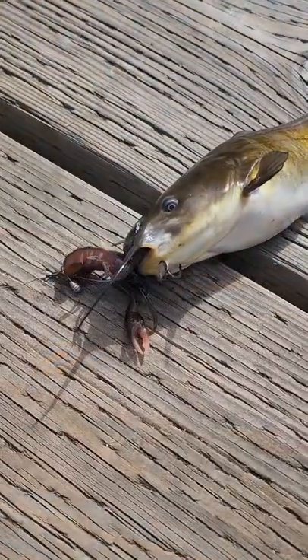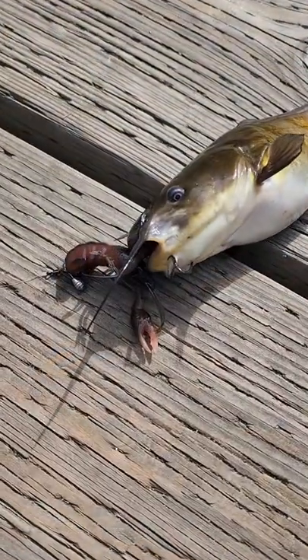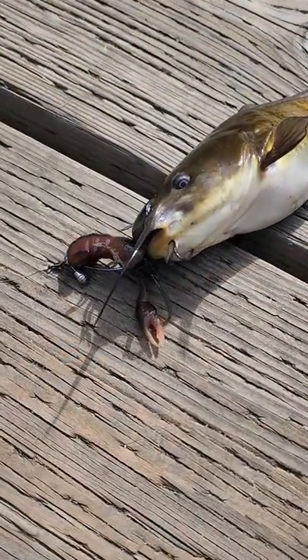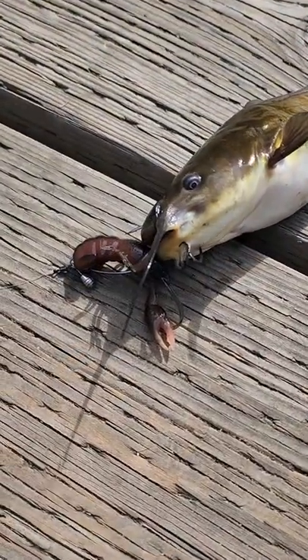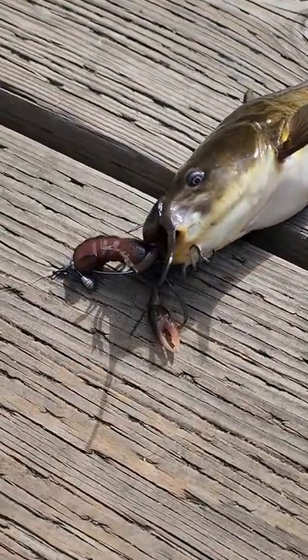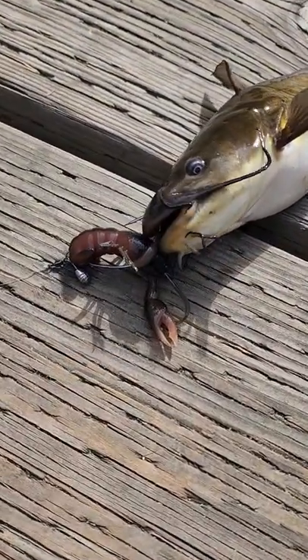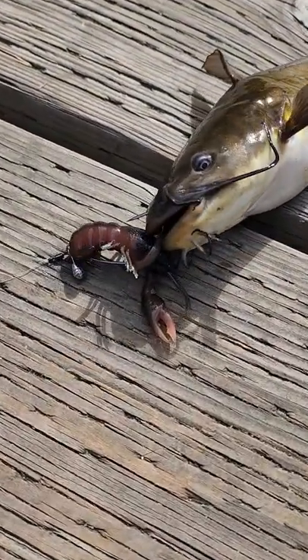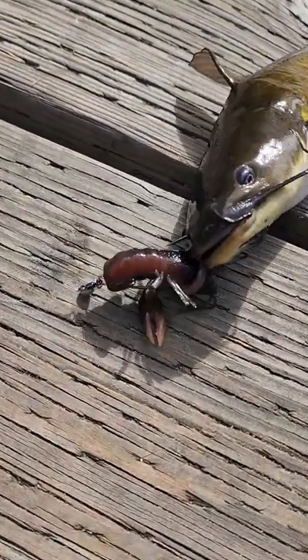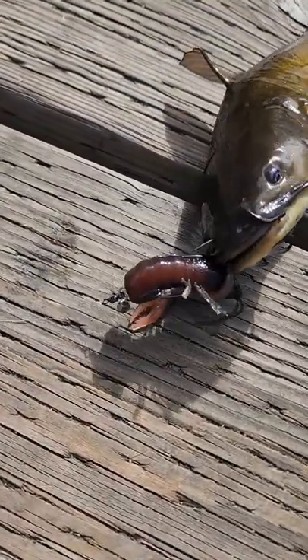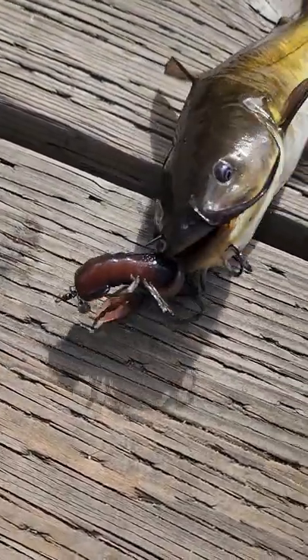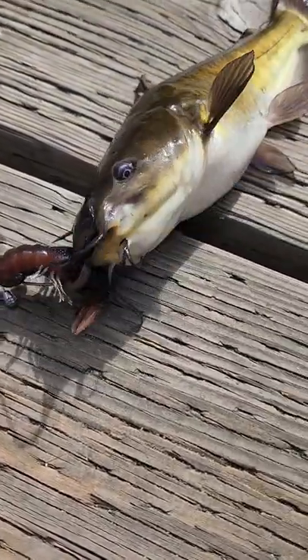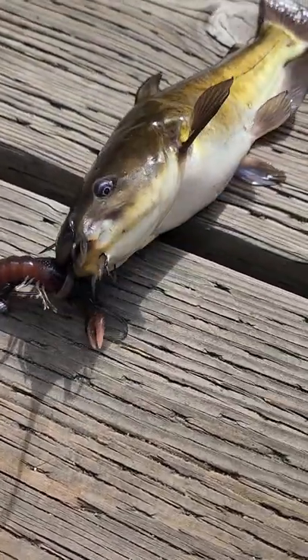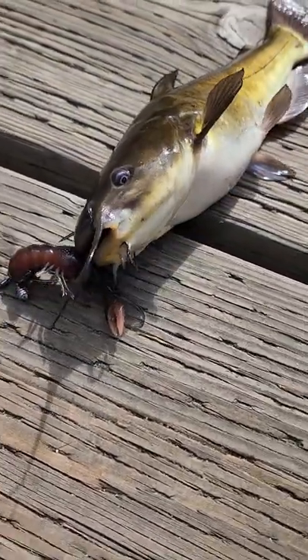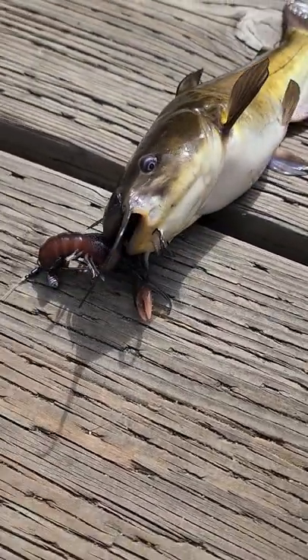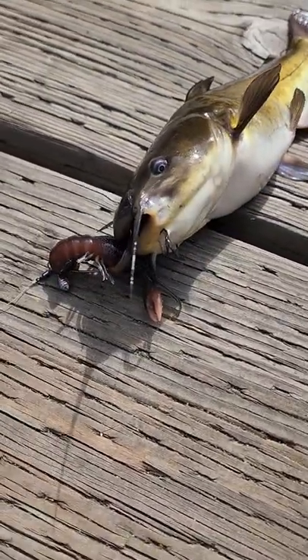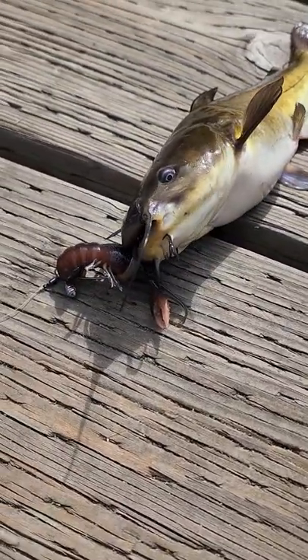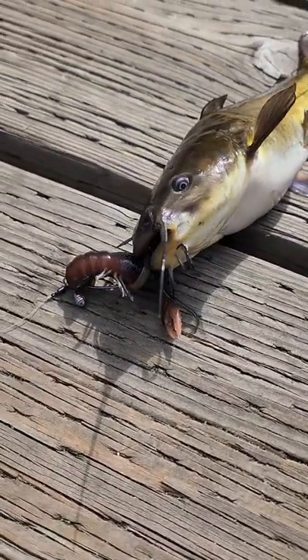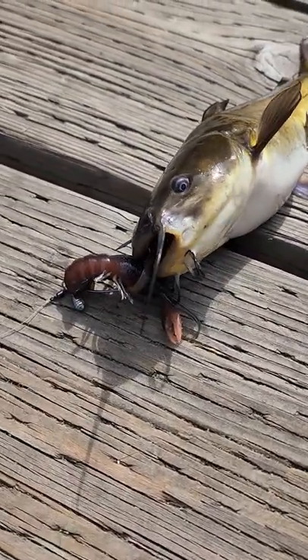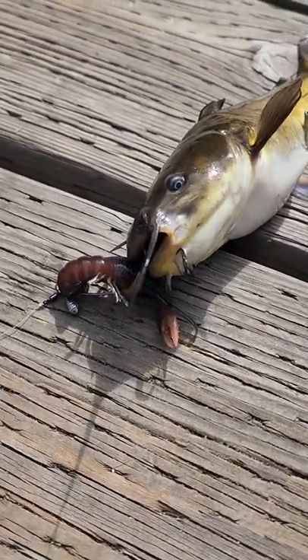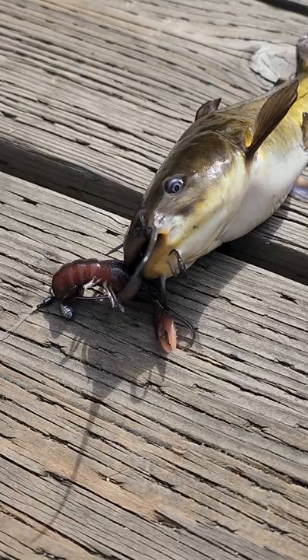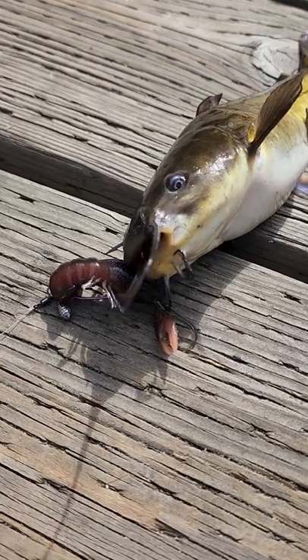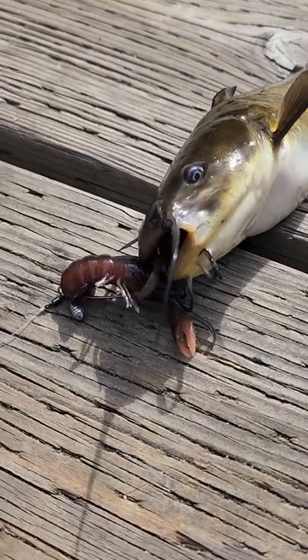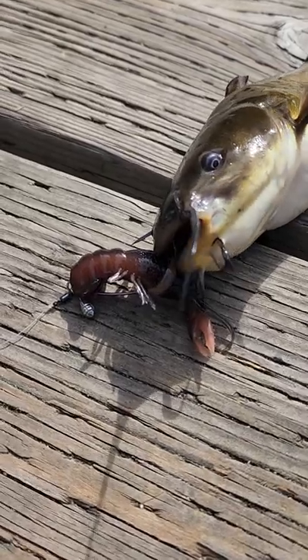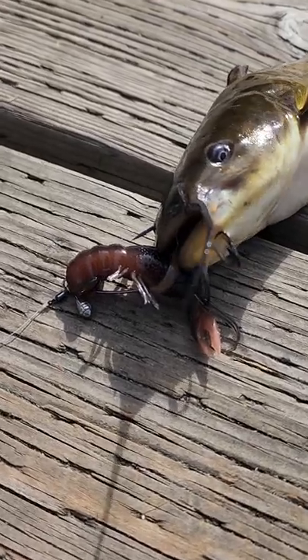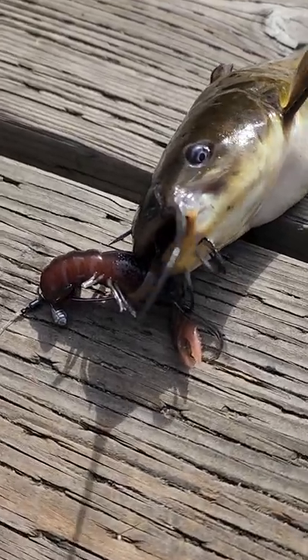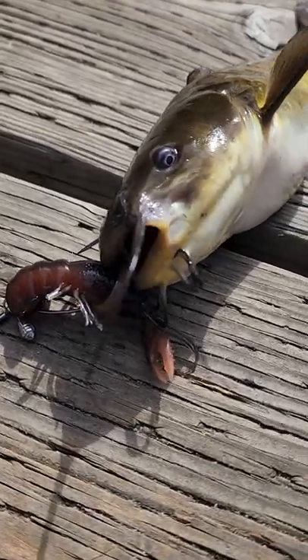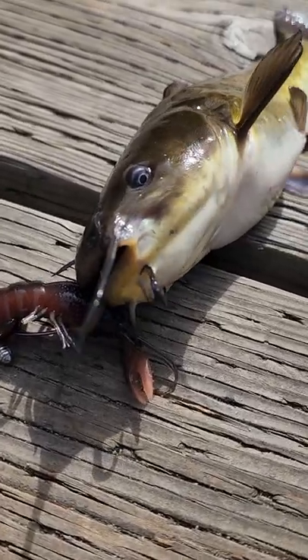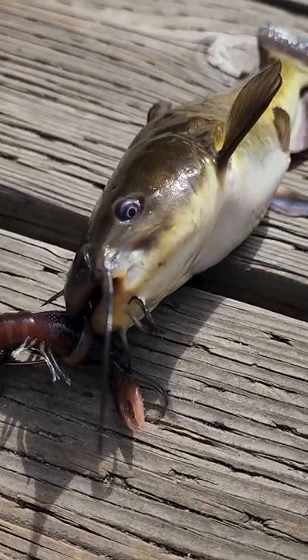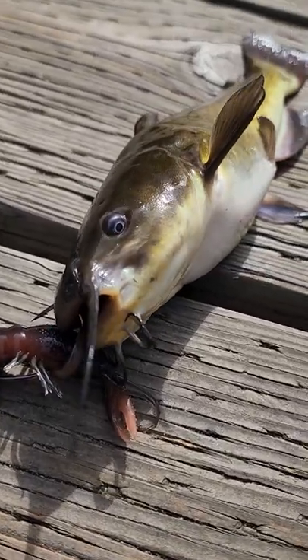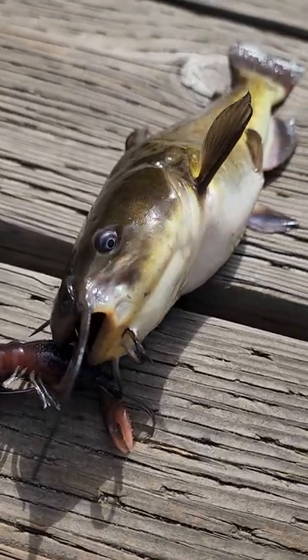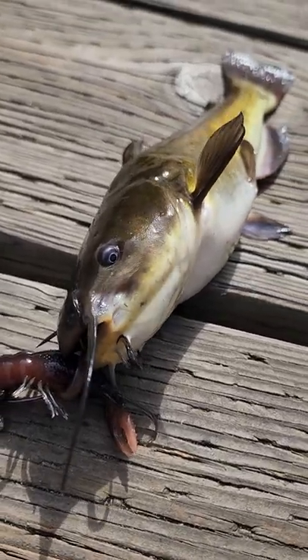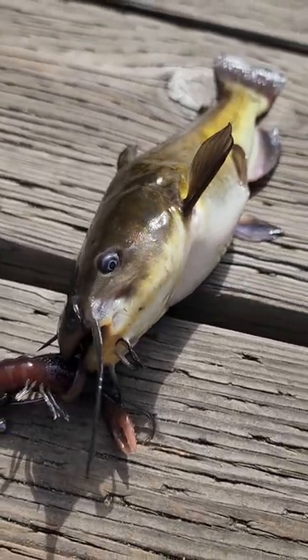Dude, I didn't know you like crawls. The Niko Craw, baby, on a Jika rig. Sup caddy?